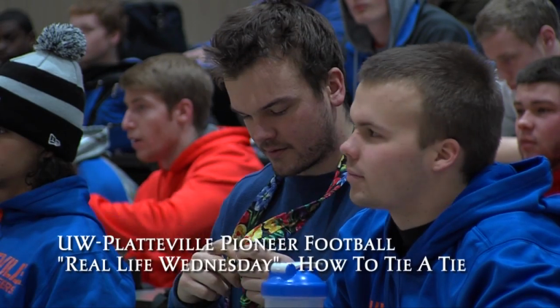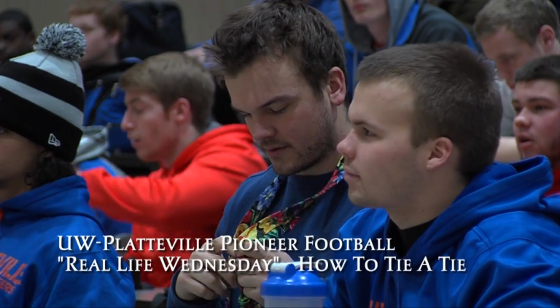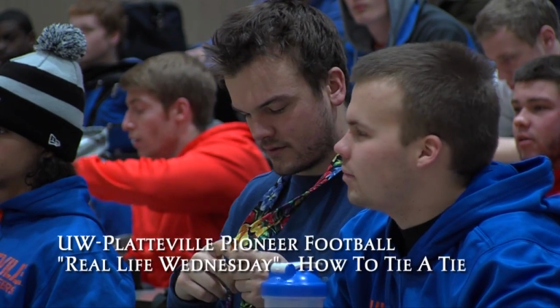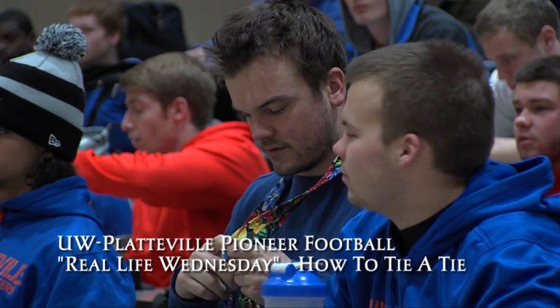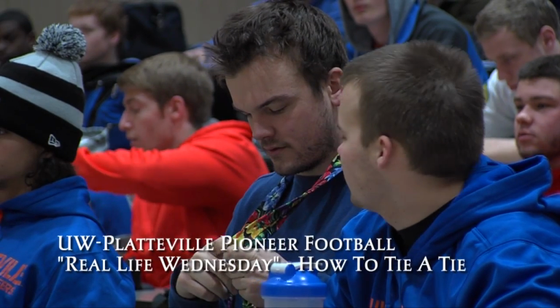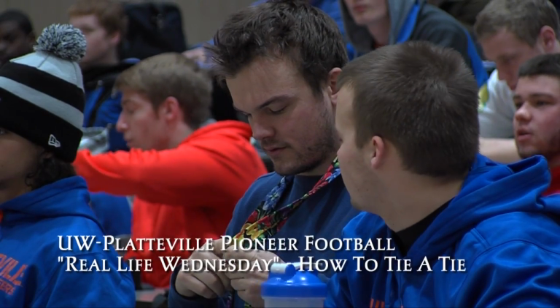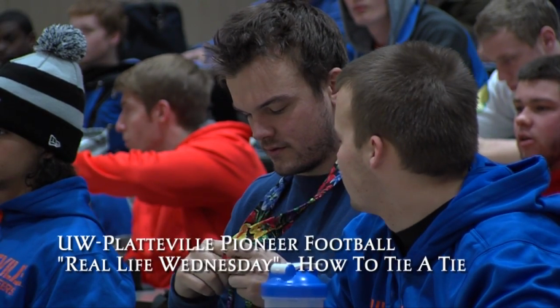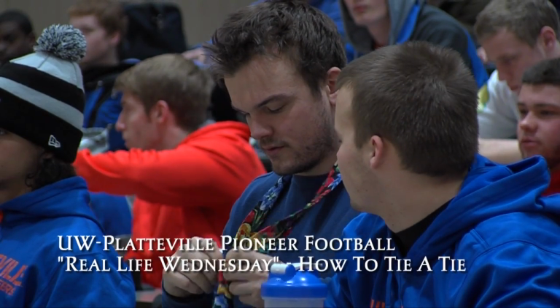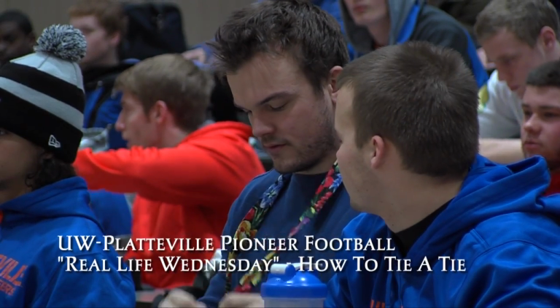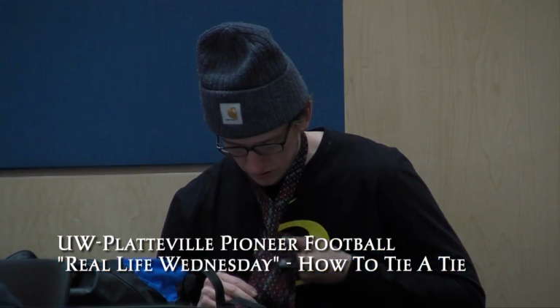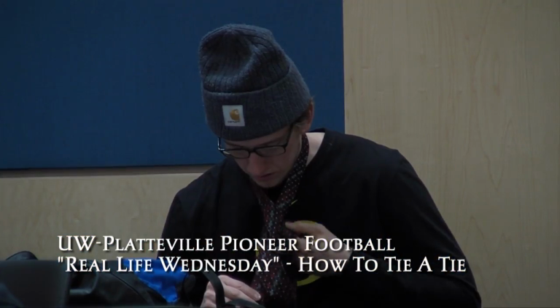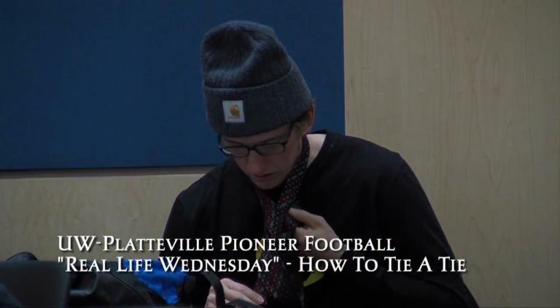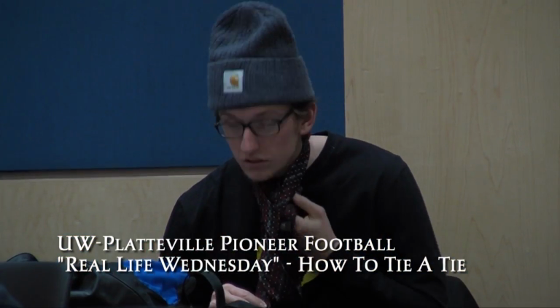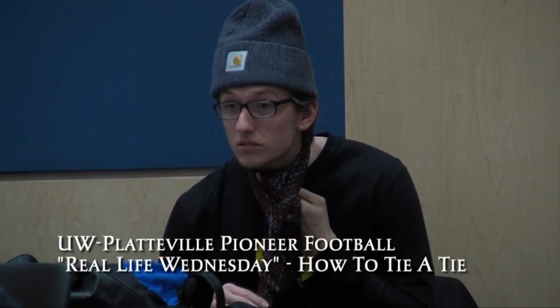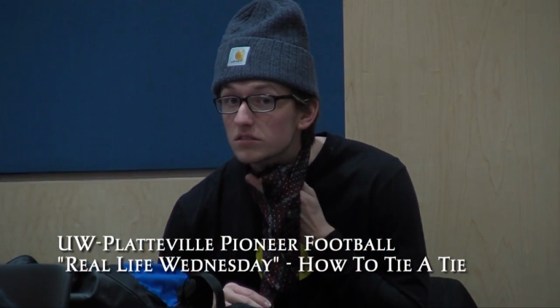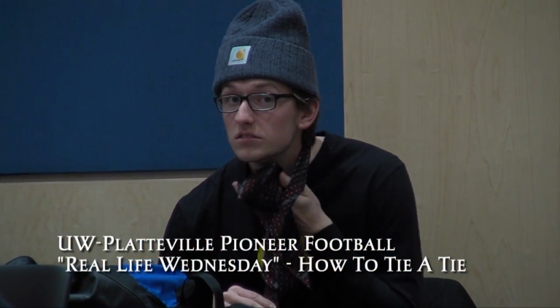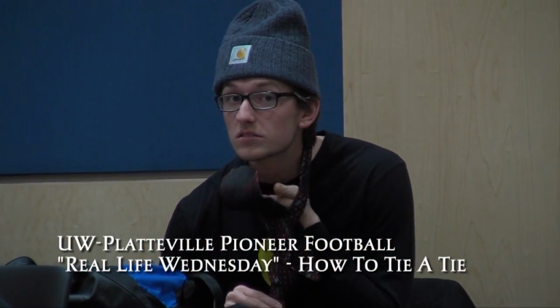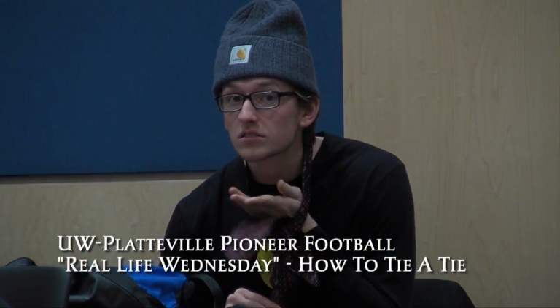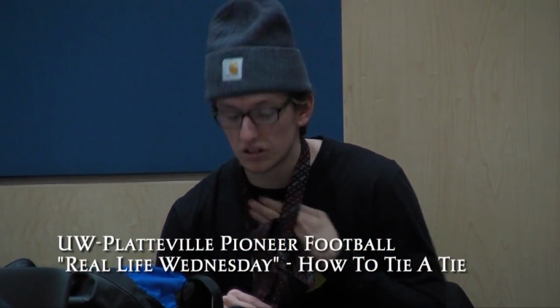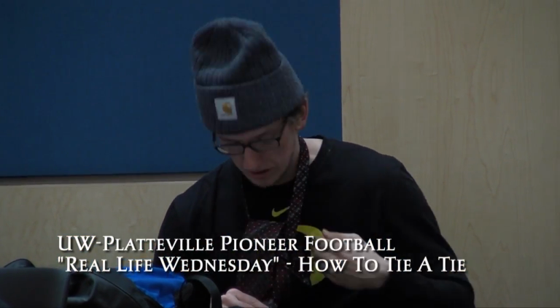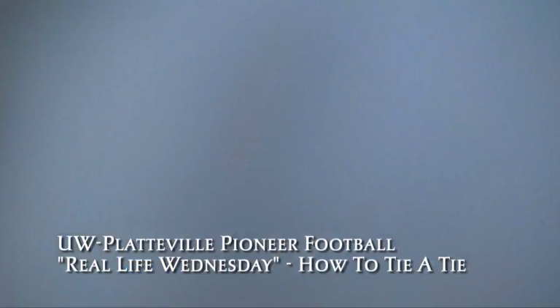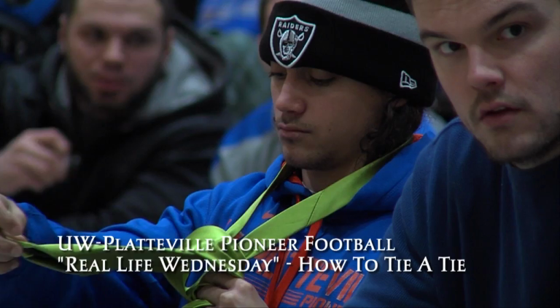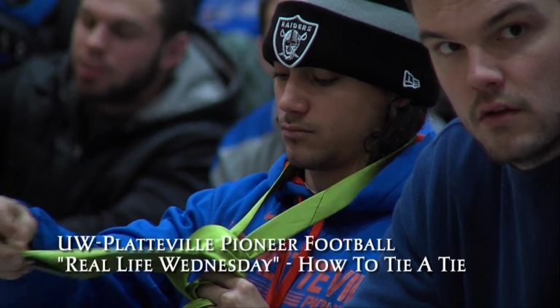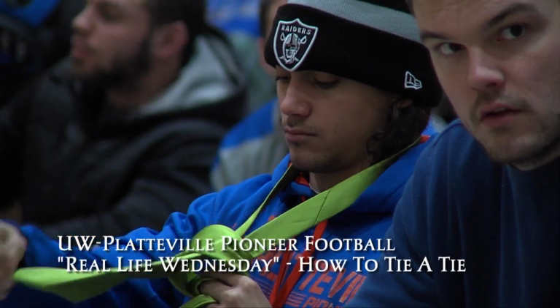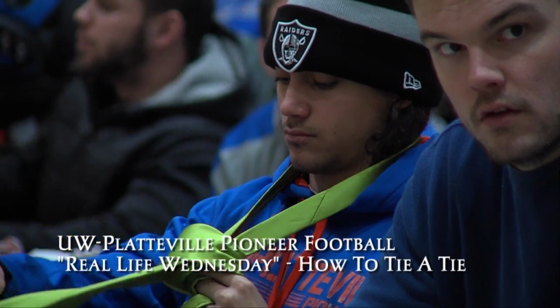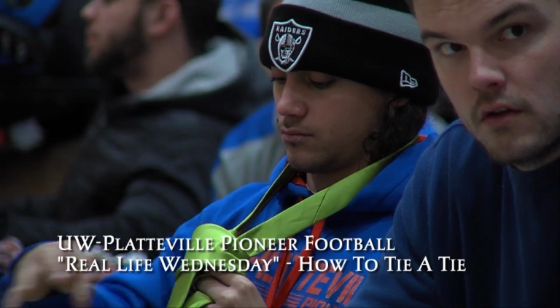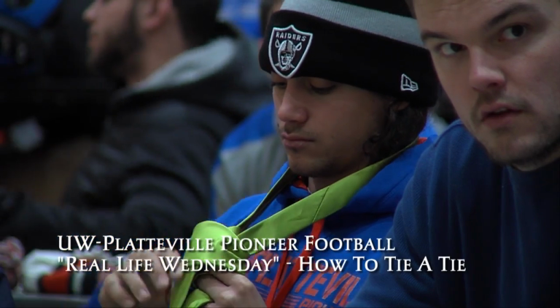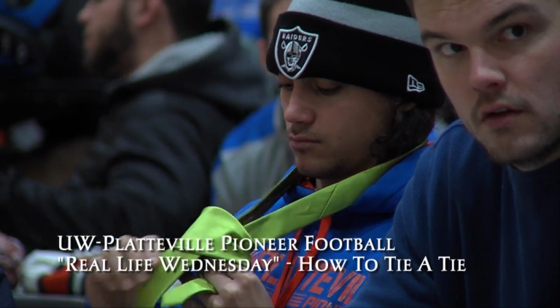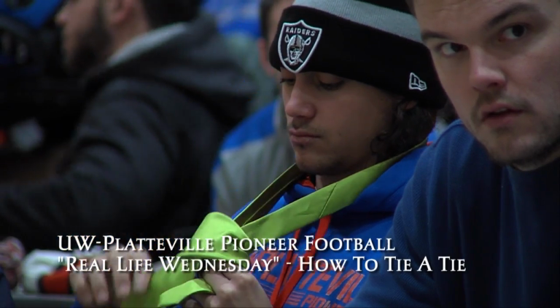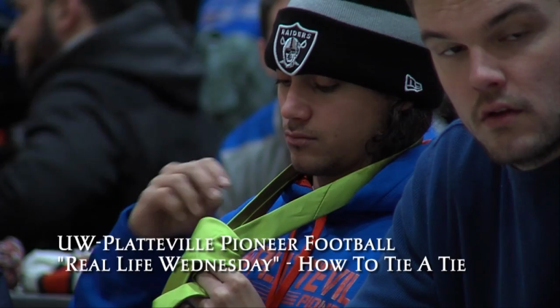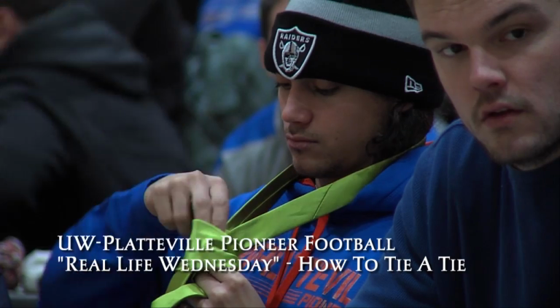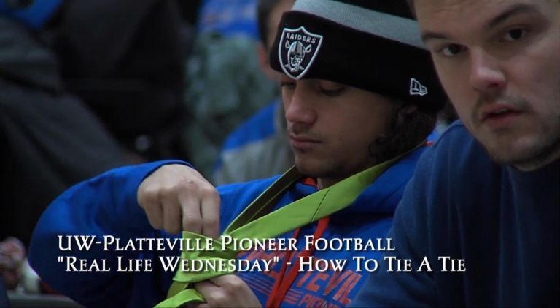Alright gentlemen, this morning on Real Life Wednesday, we are going to learn how to tie three ties. So everybody get your ties ready.